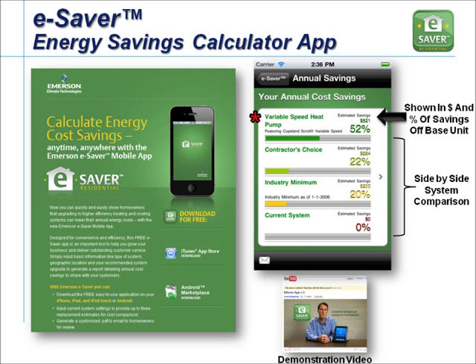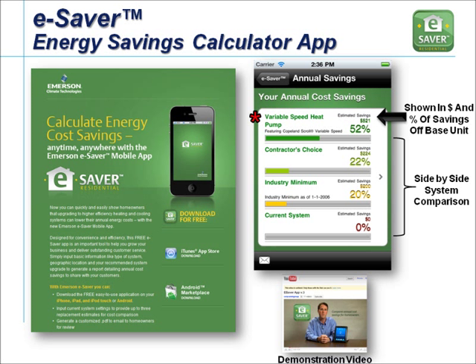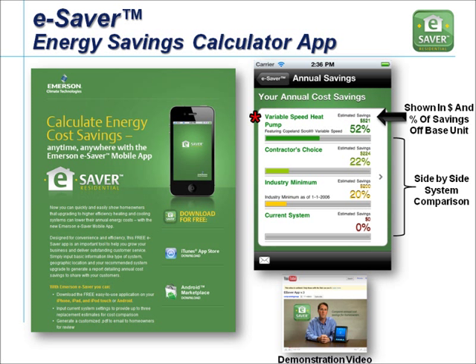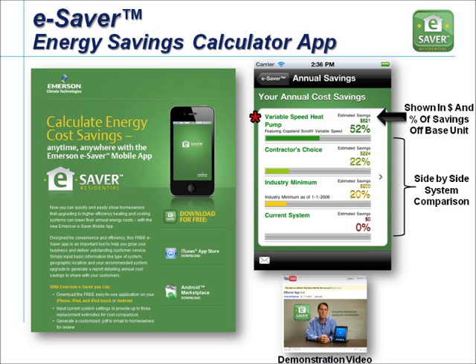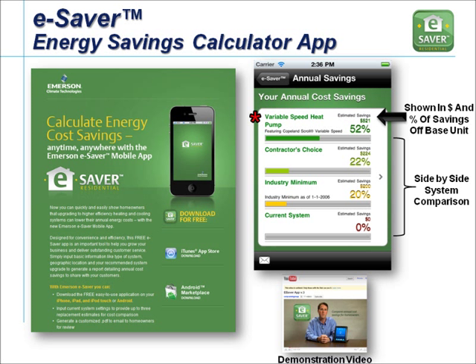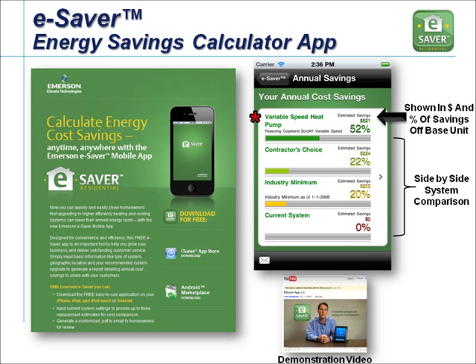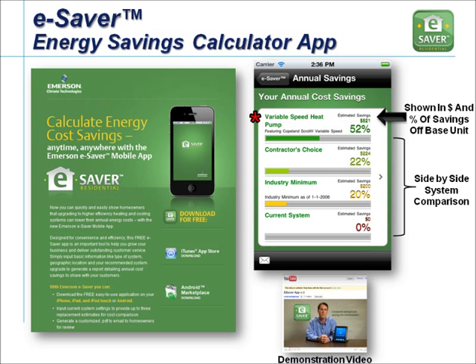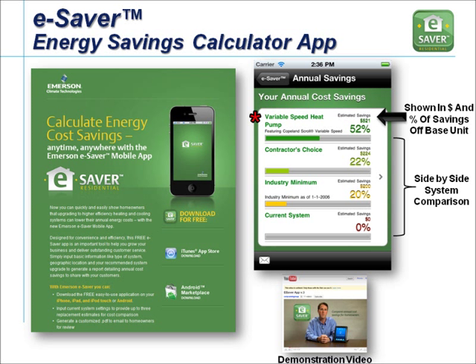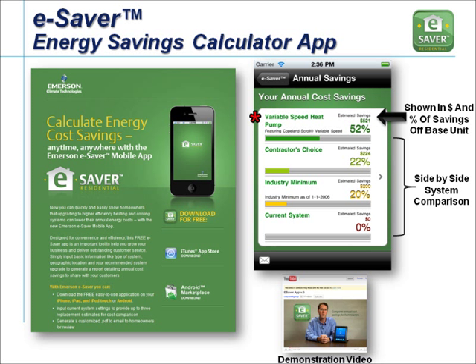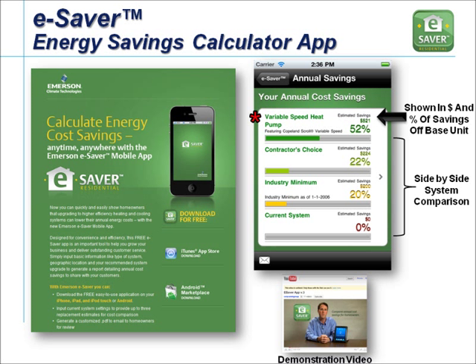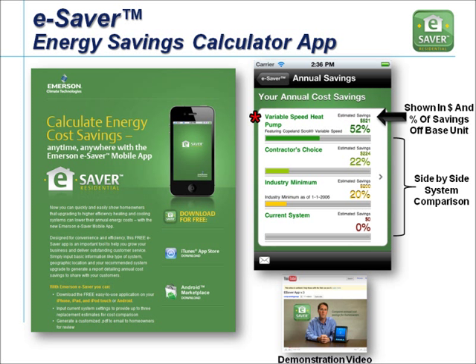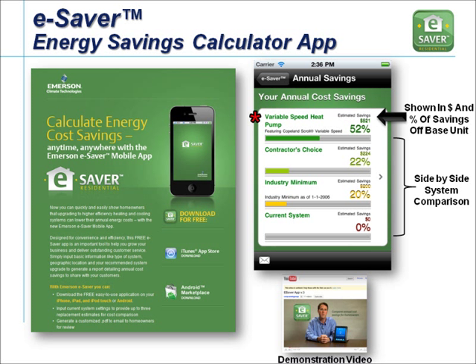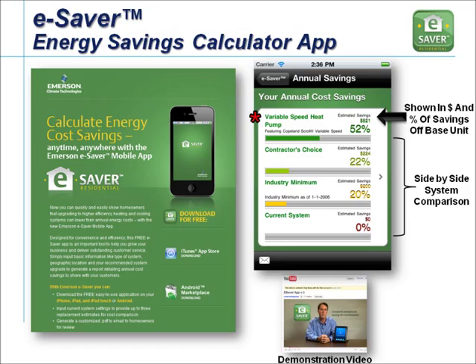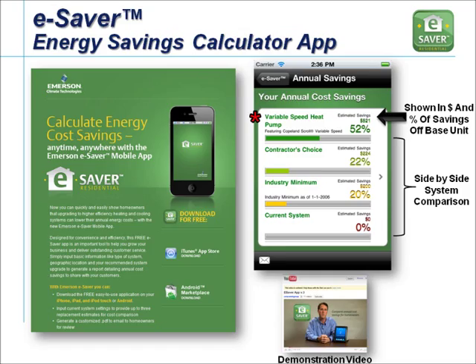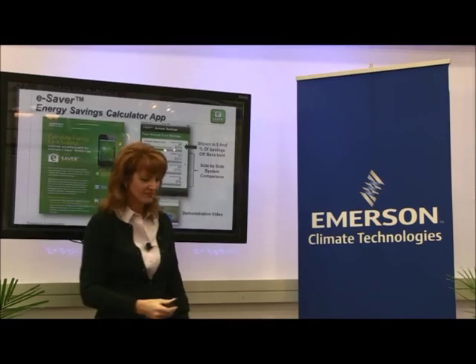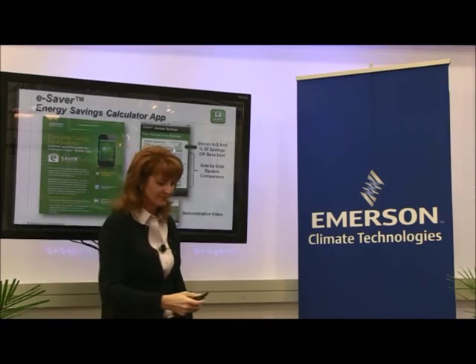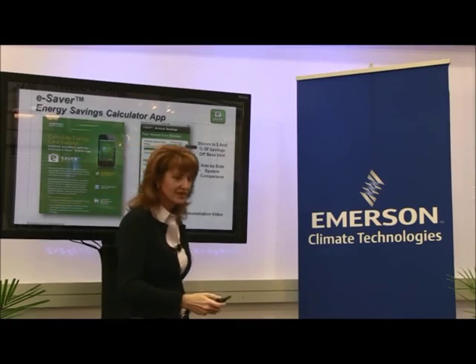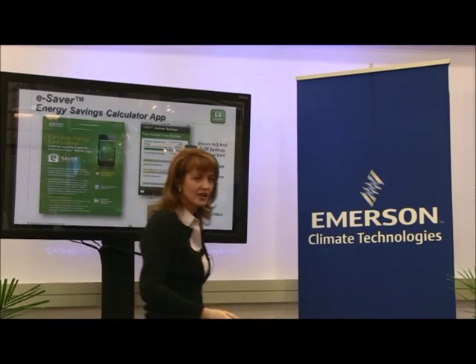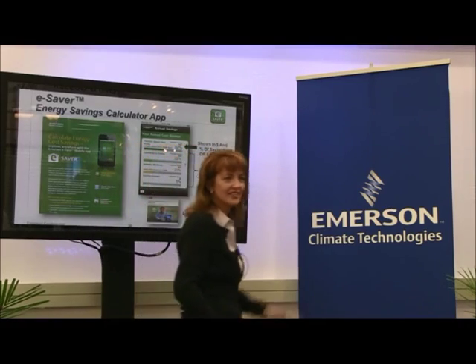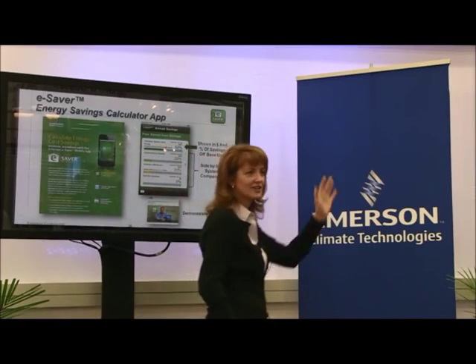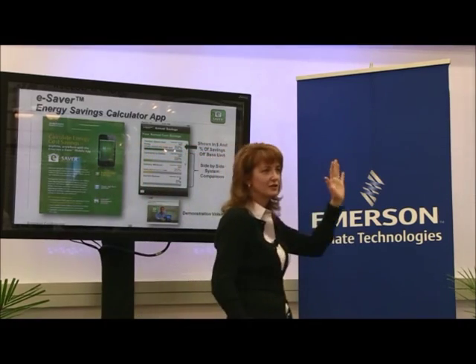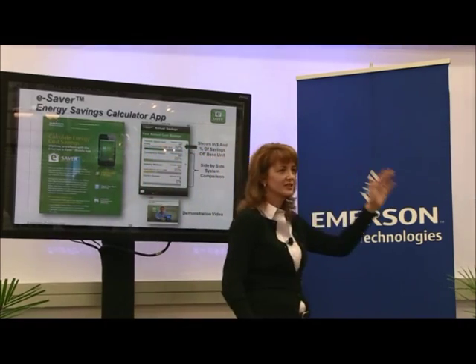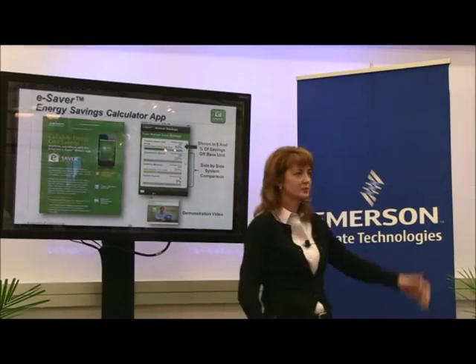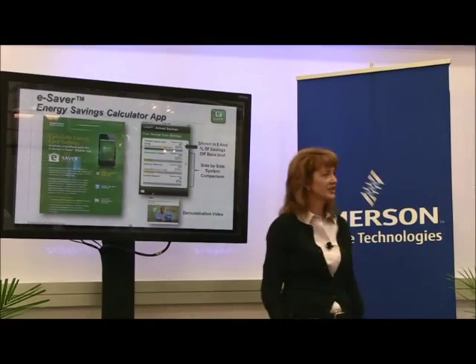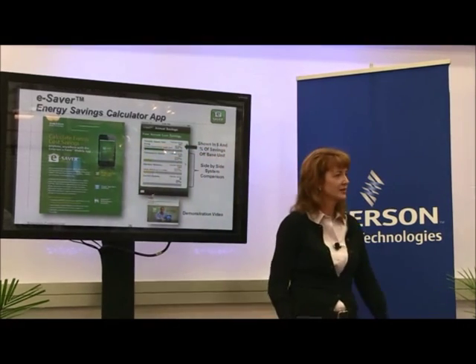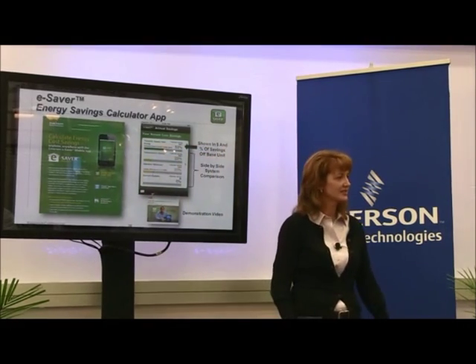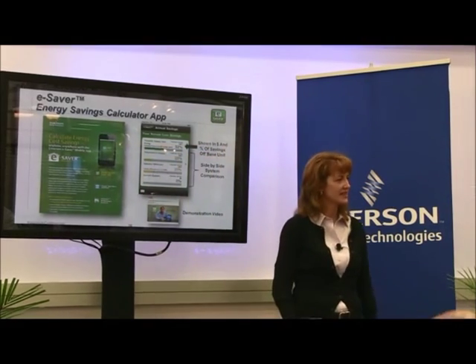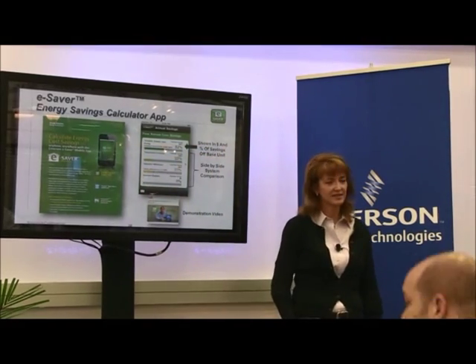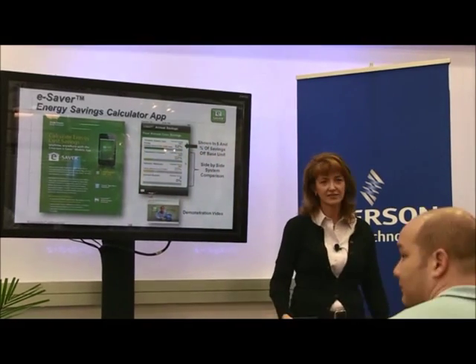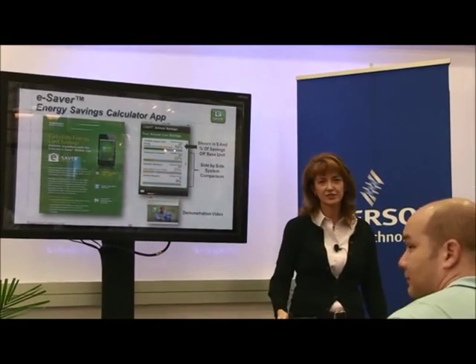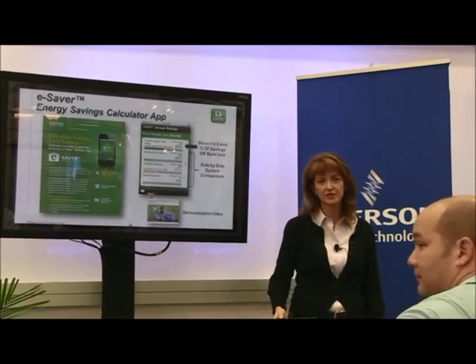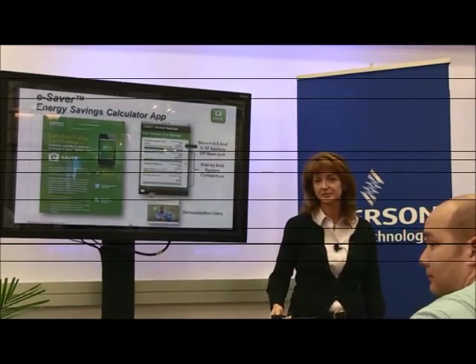Thank you very much. Appreciate you coming out today — have a good show.